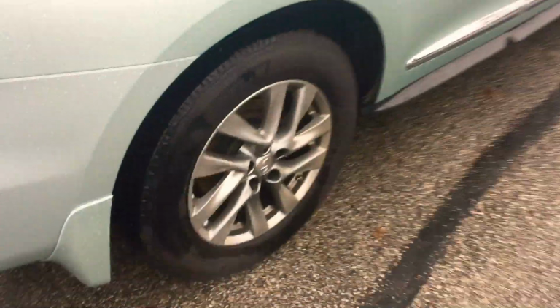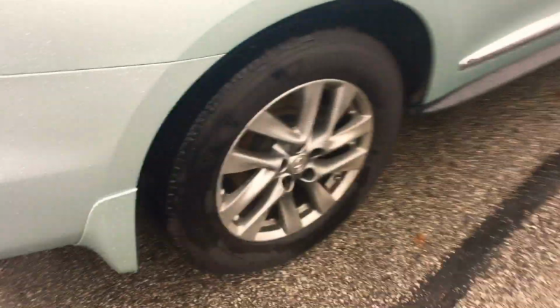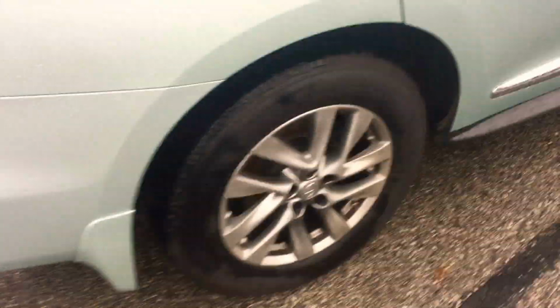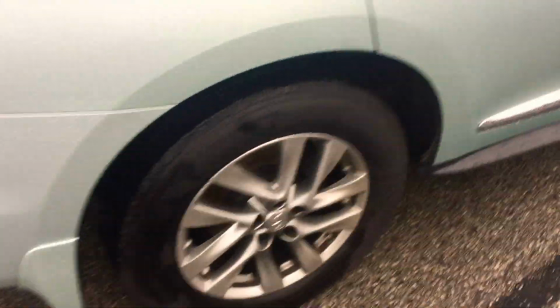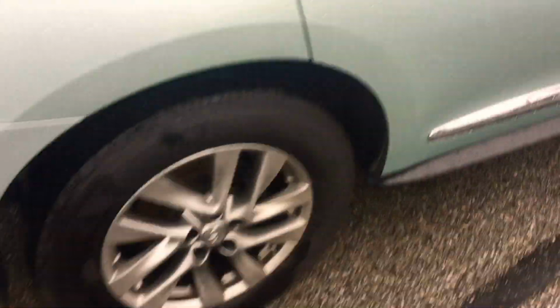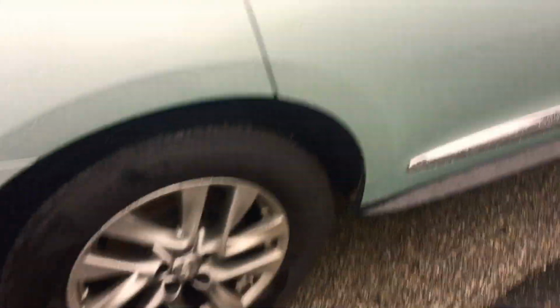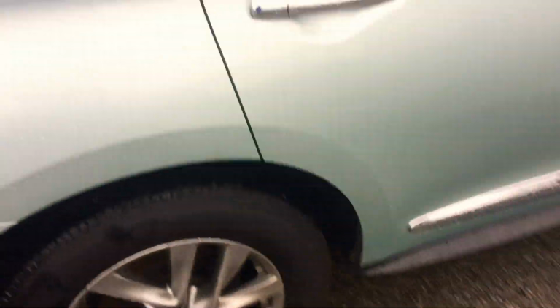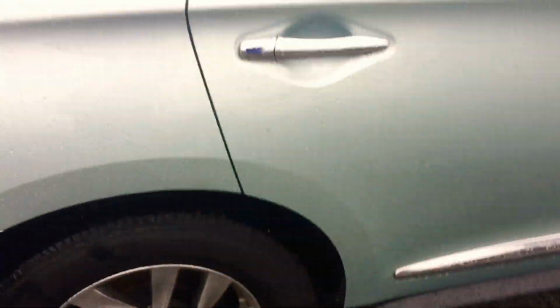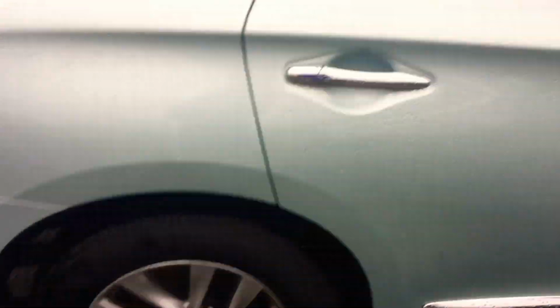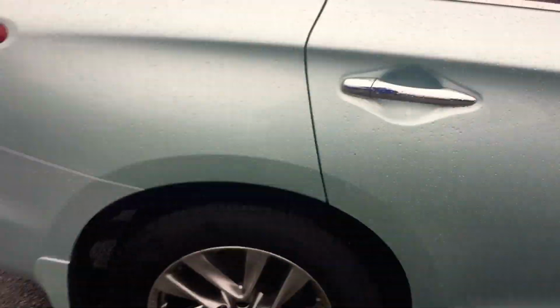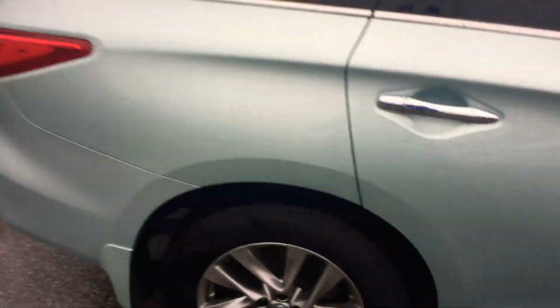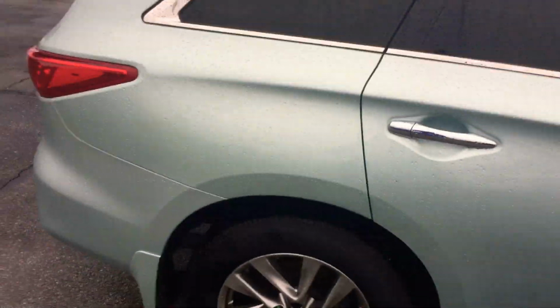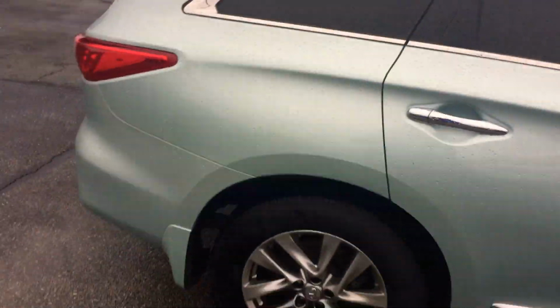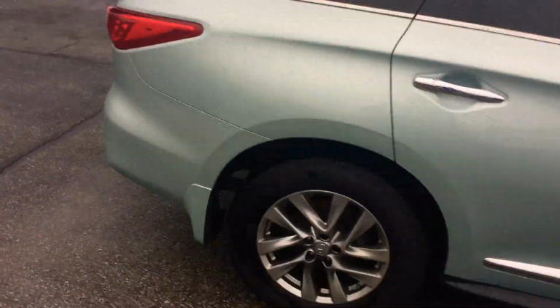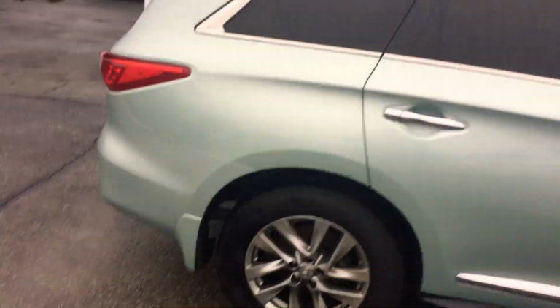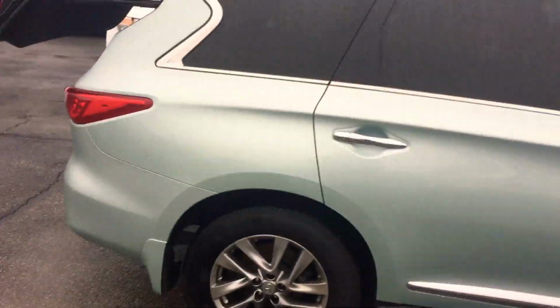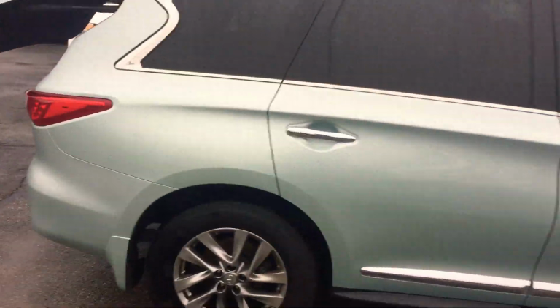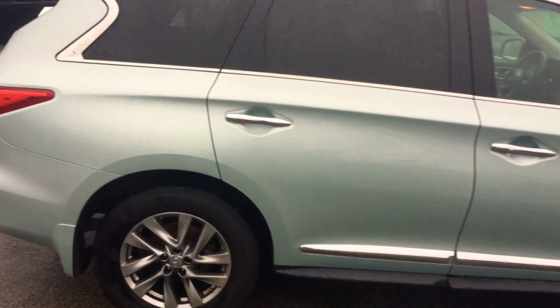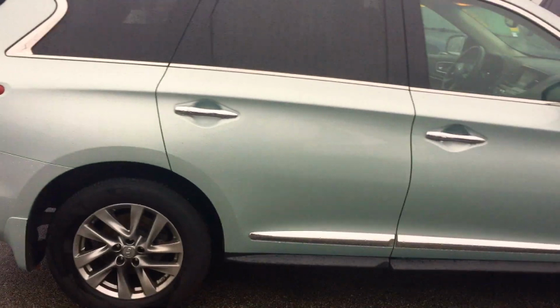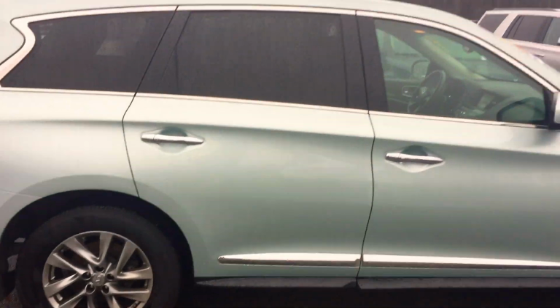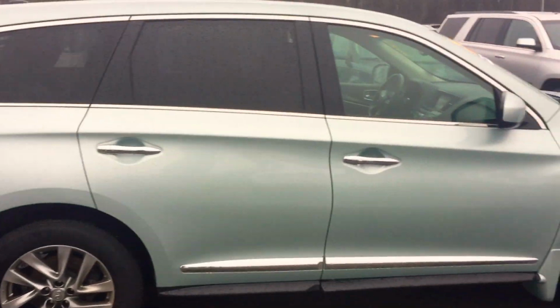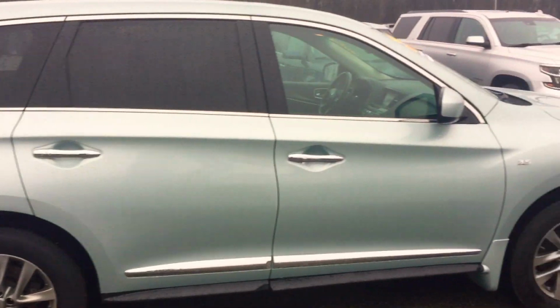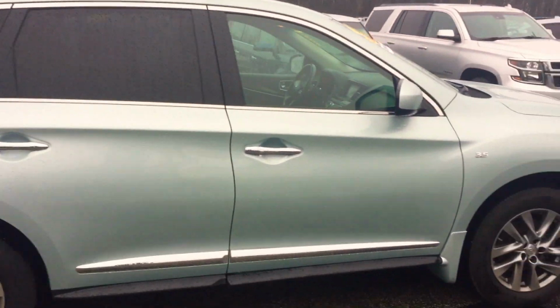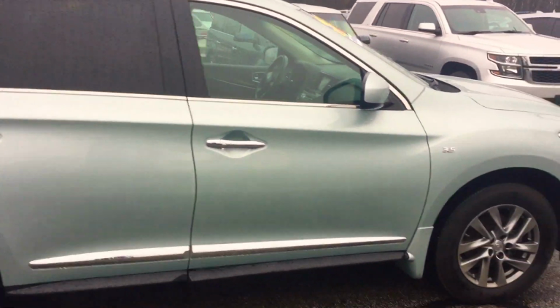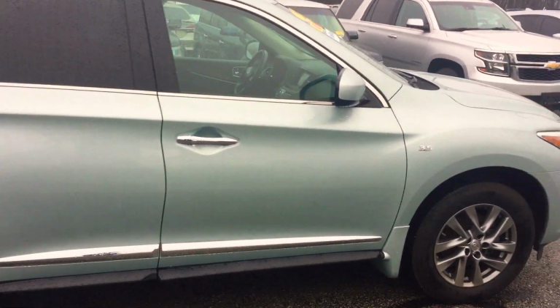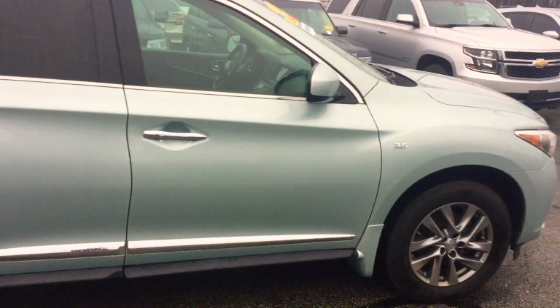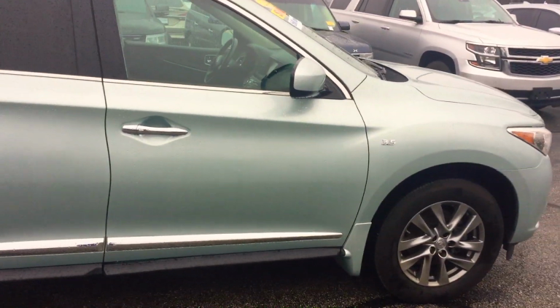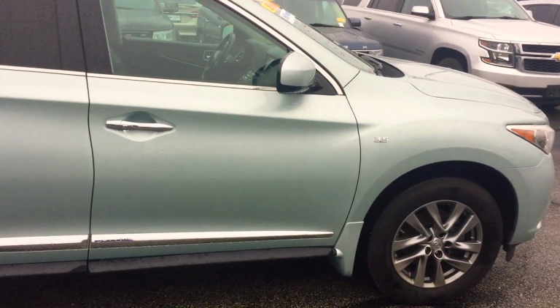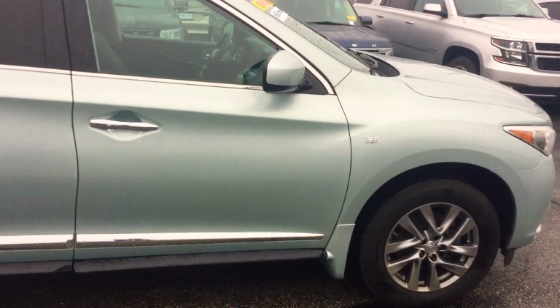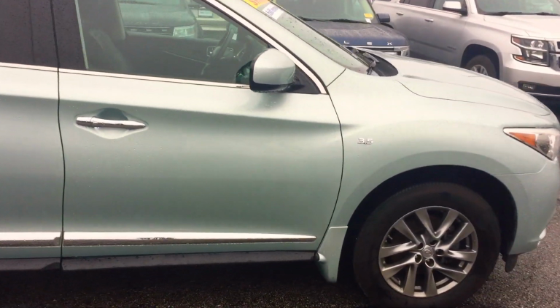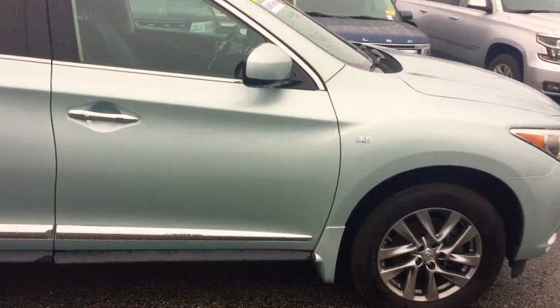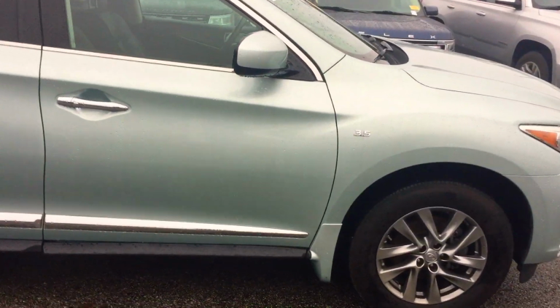Wheels and tires are in great shape. Body's in great shape on this one. Low miles for the year.